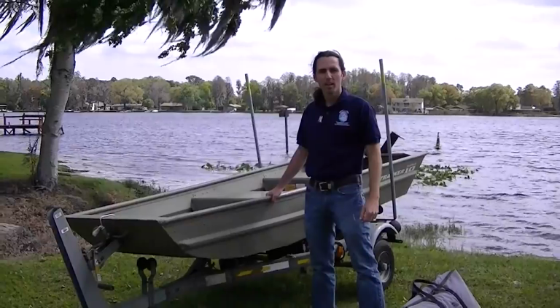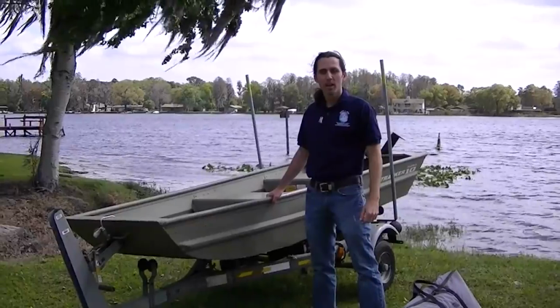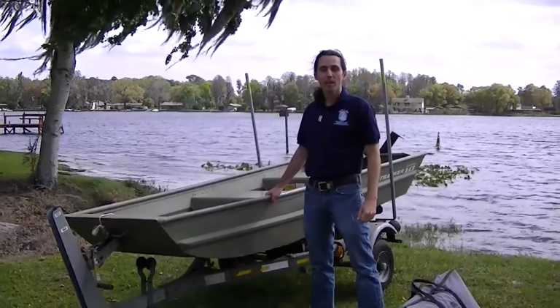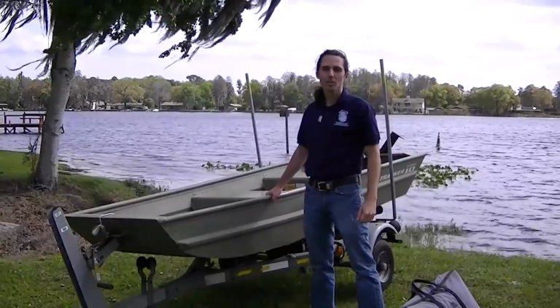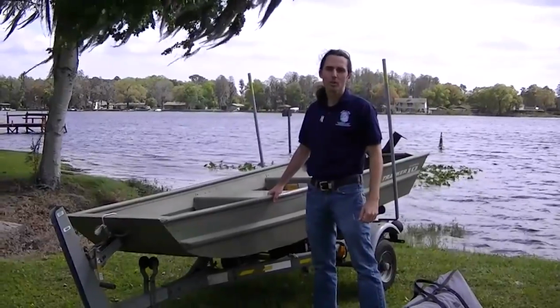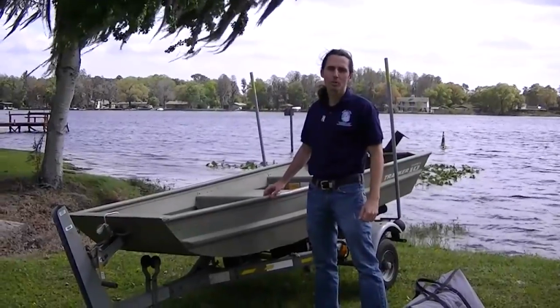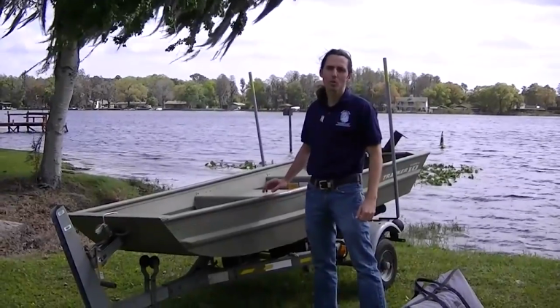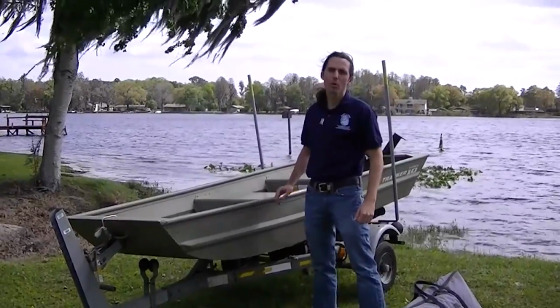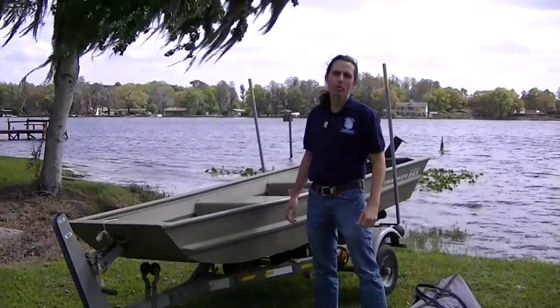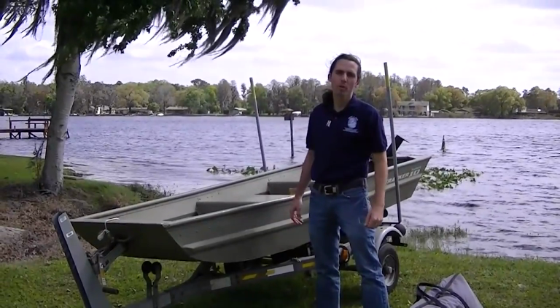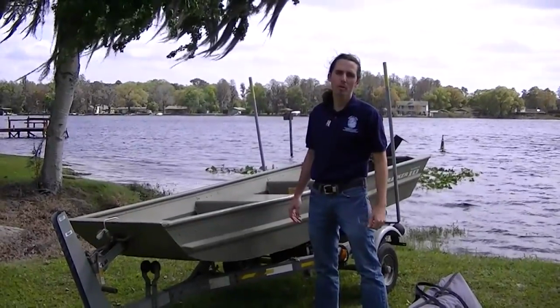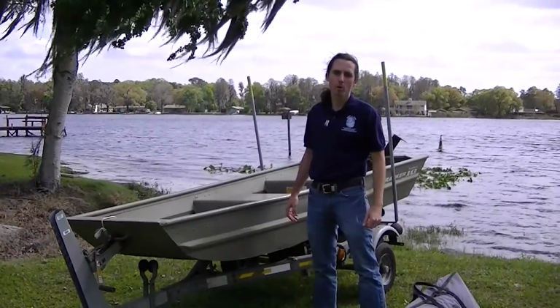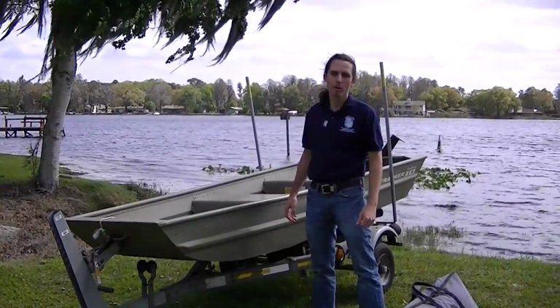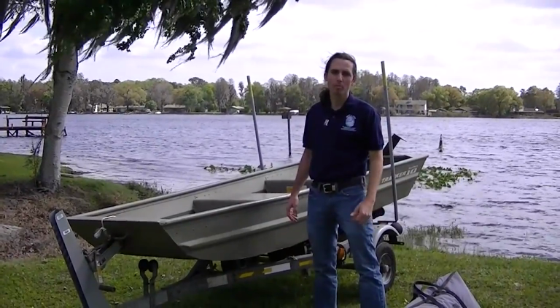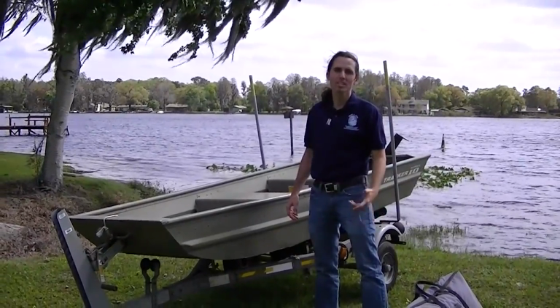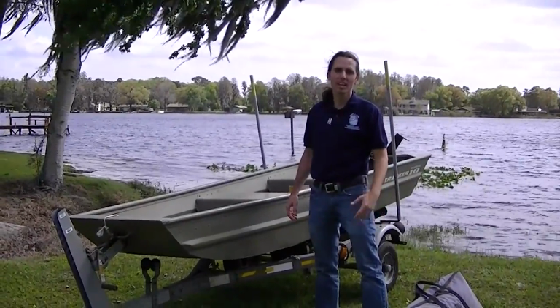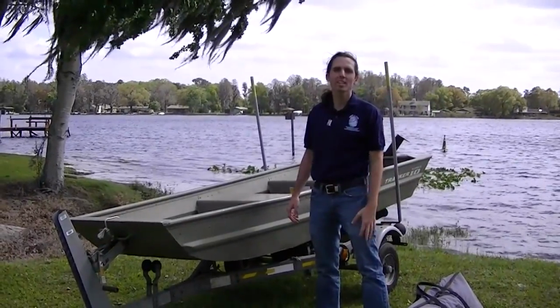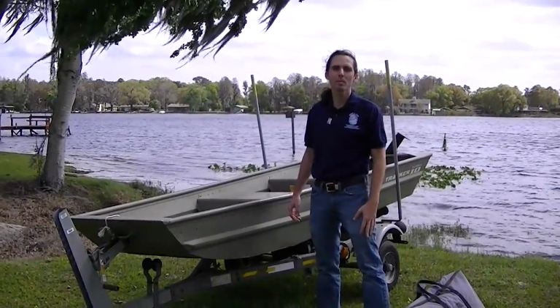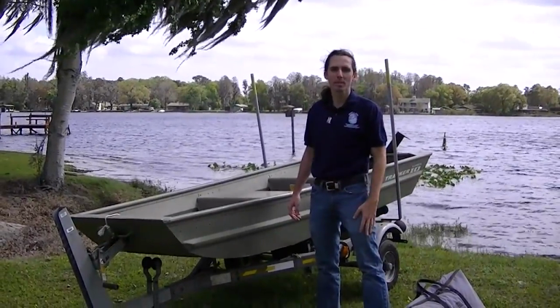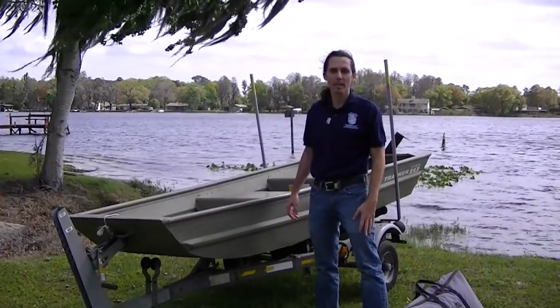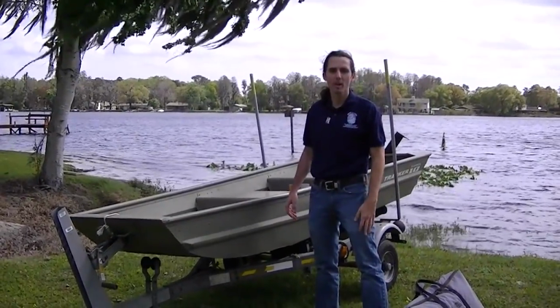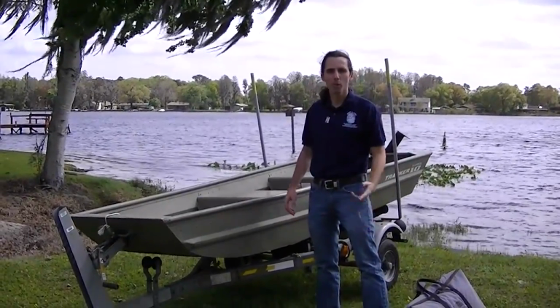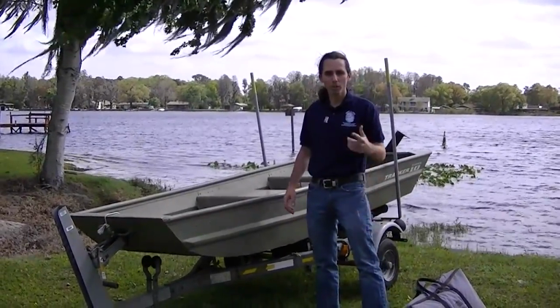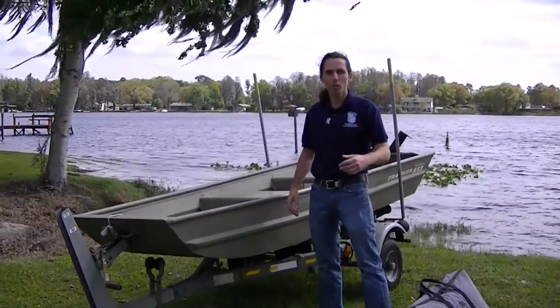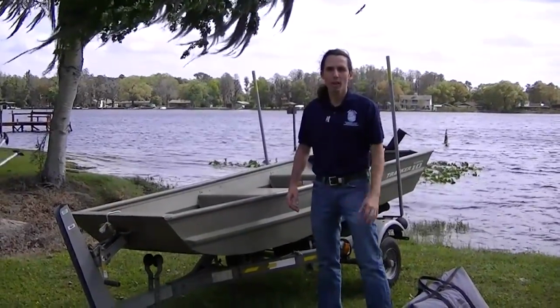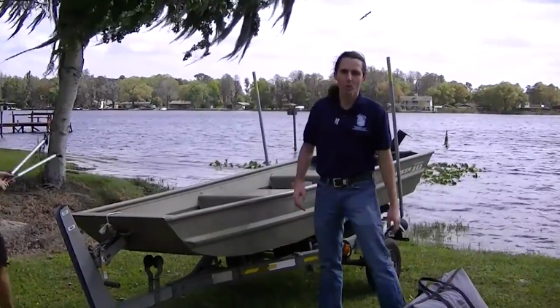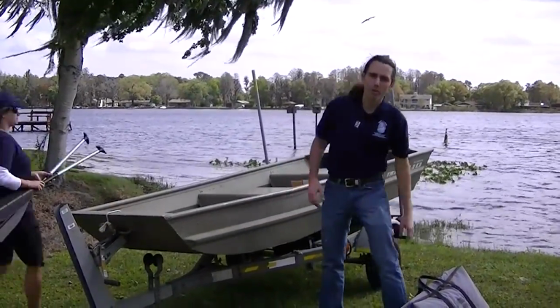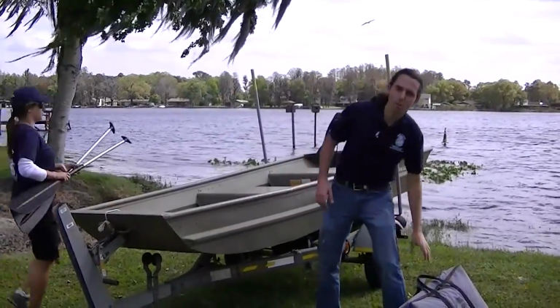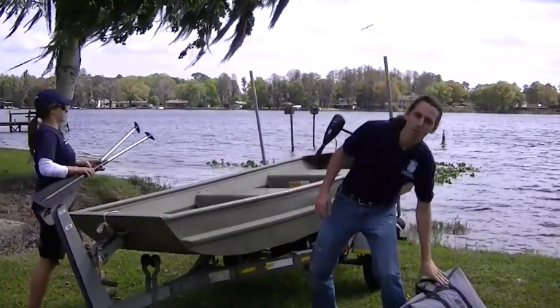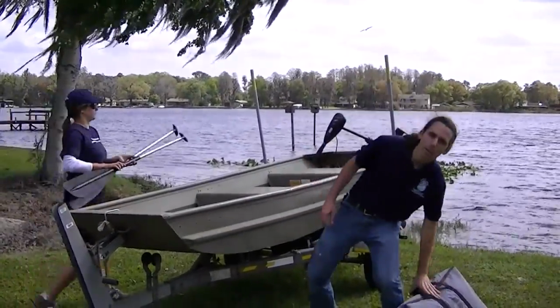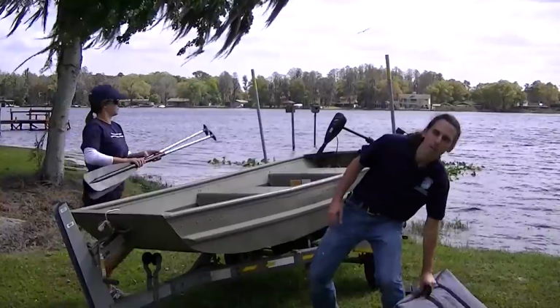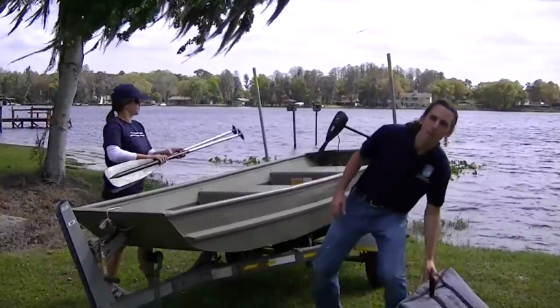Hi, it's John with the Stormwater Environmental Programs, and it's Lake Sampling Day. So we're going to show you how we do it. Come along.